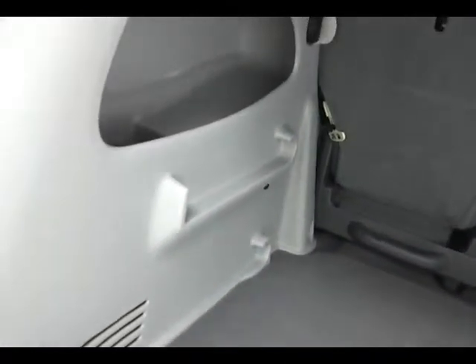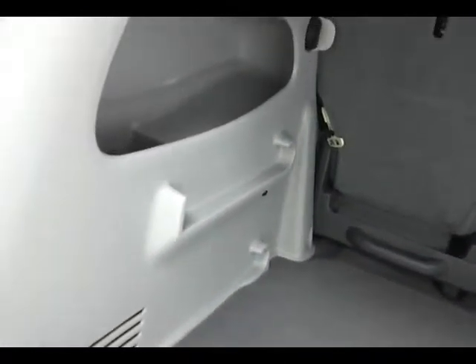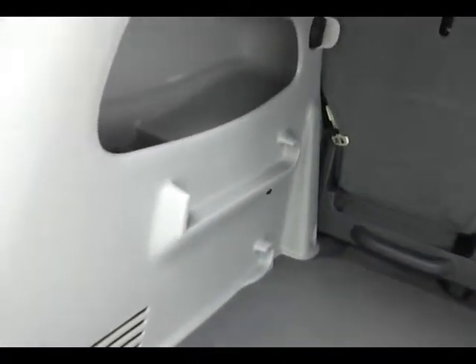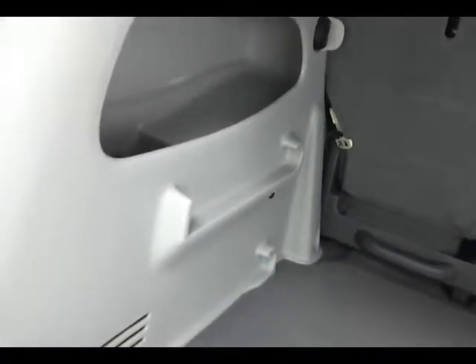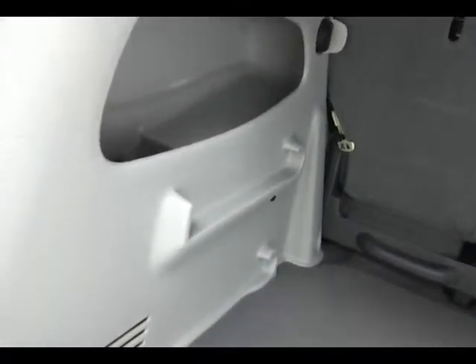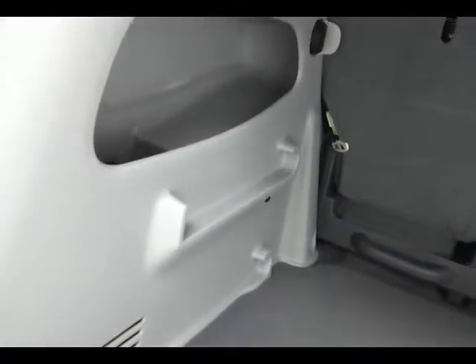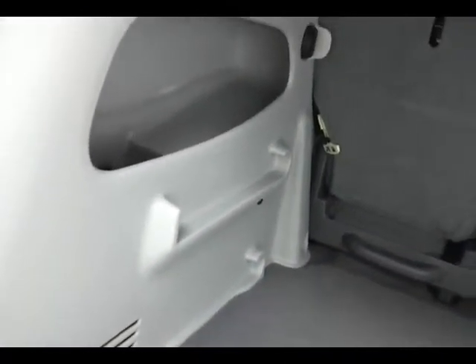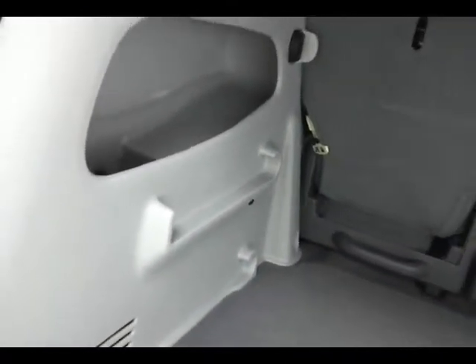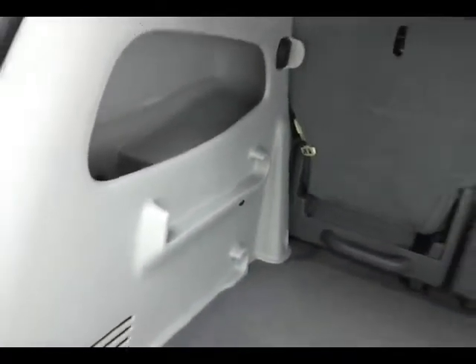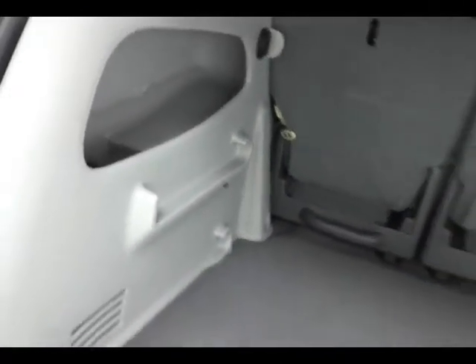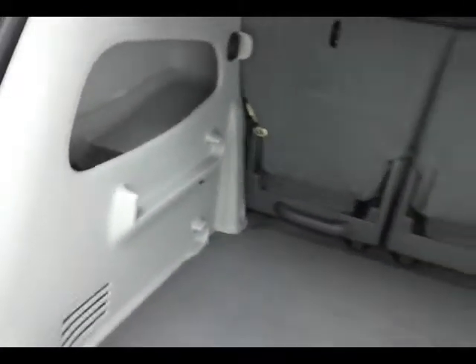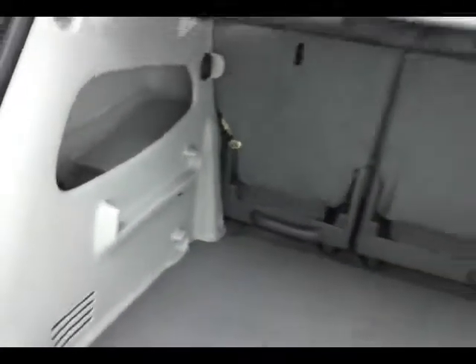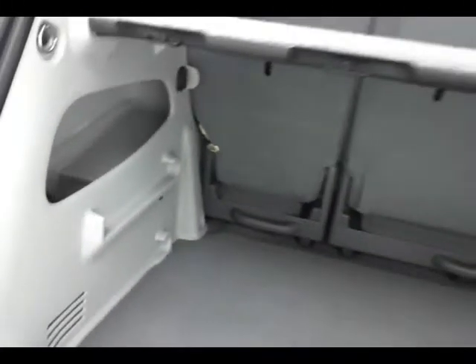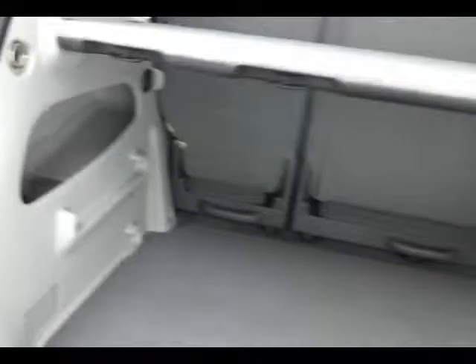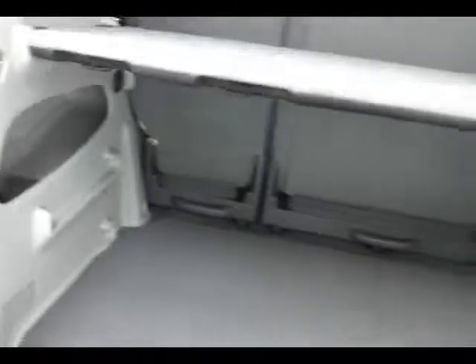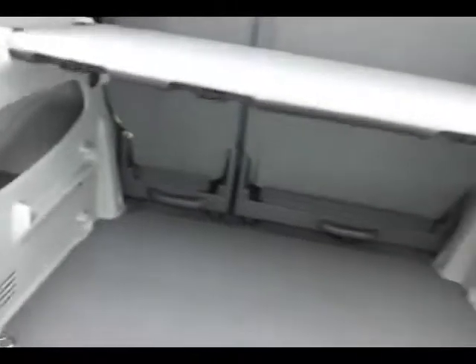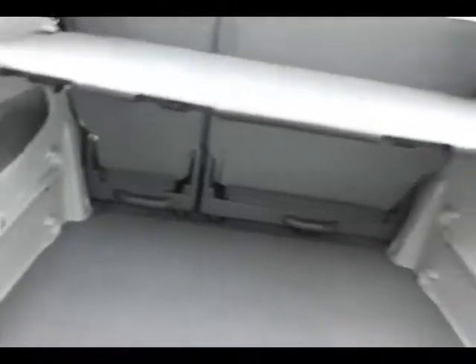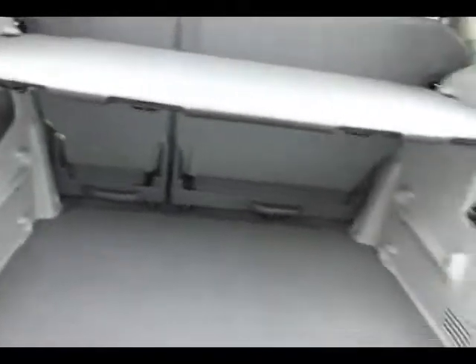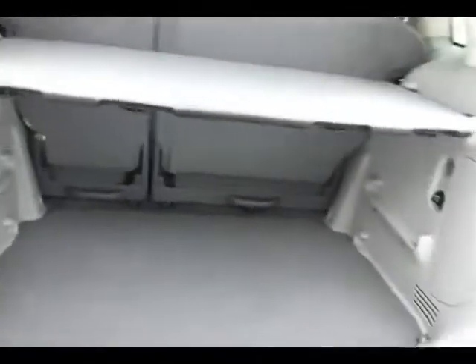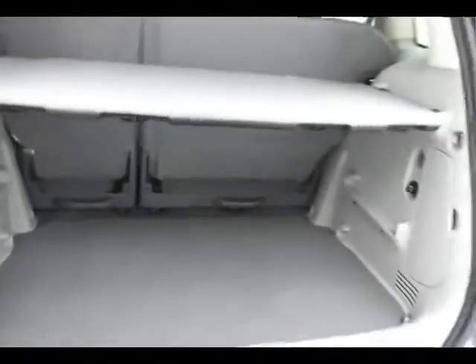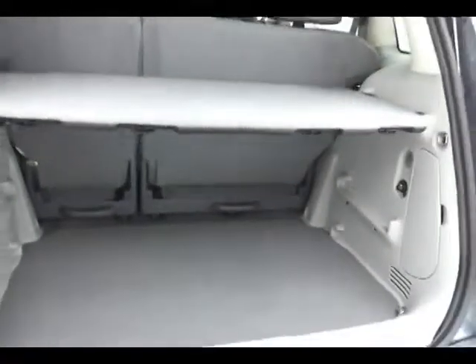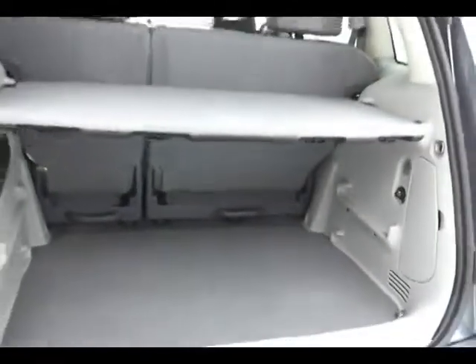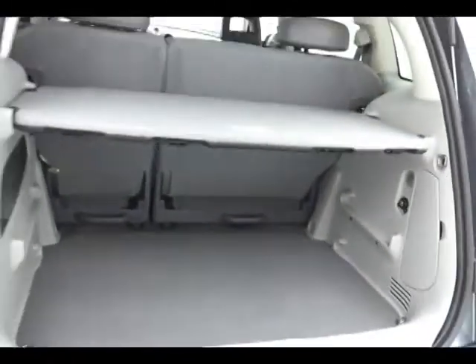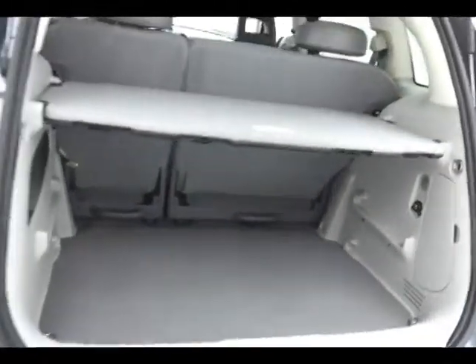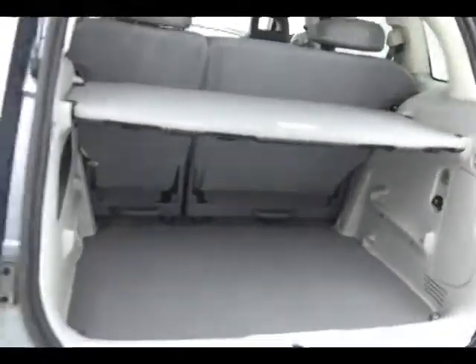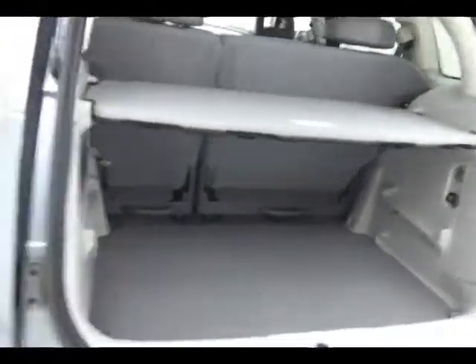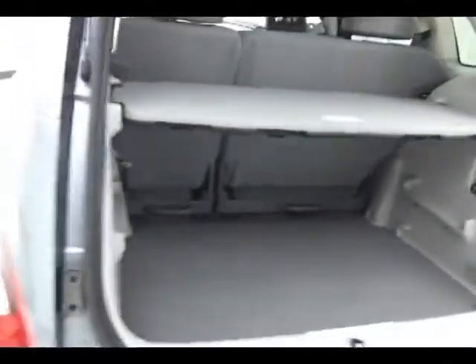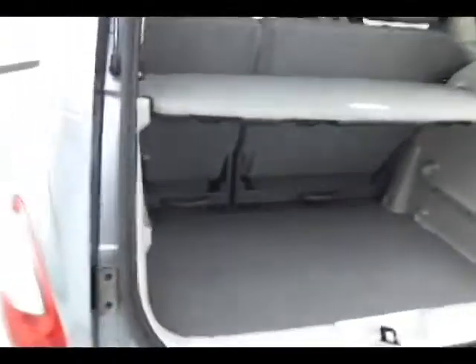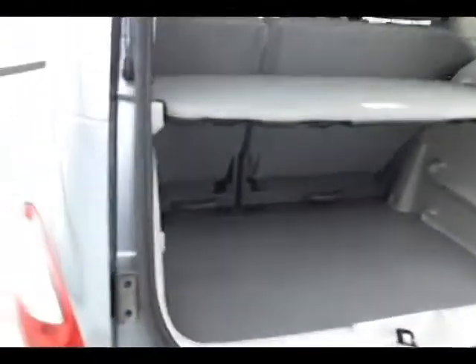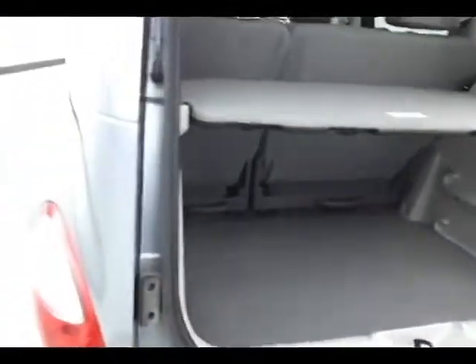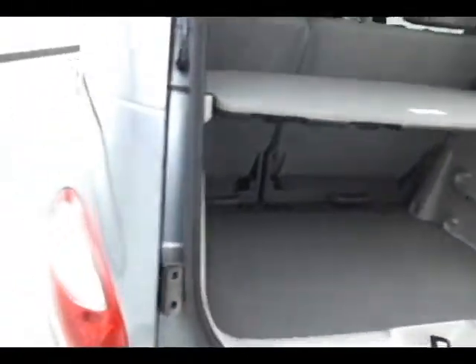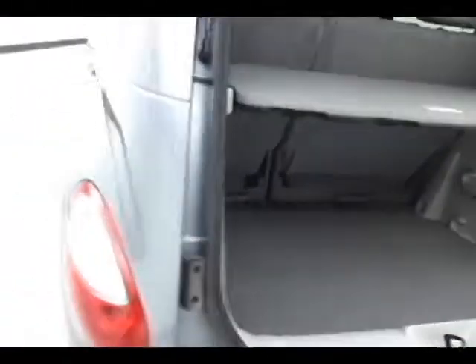As you can see, this PT is extremely clean with very few blemishes.